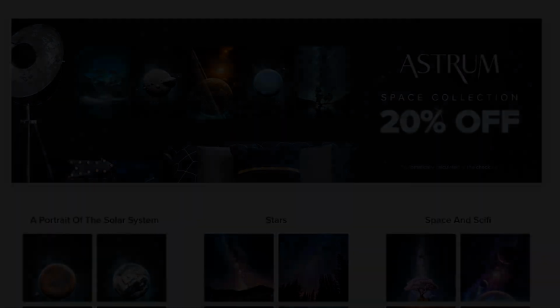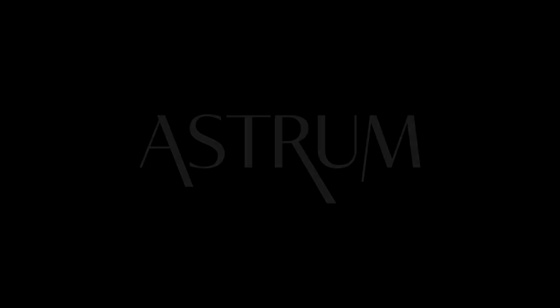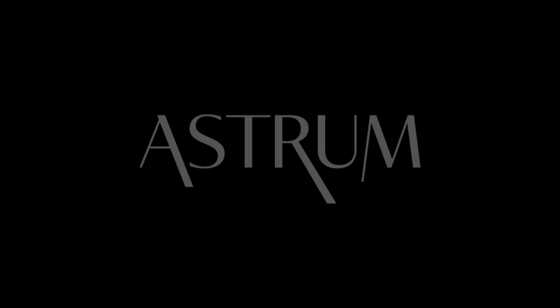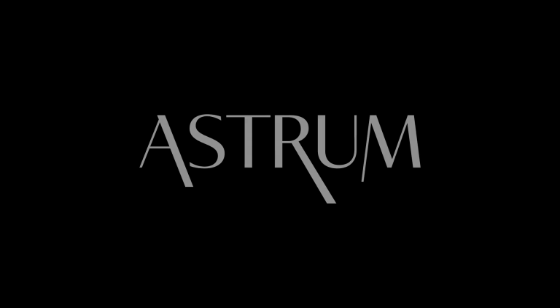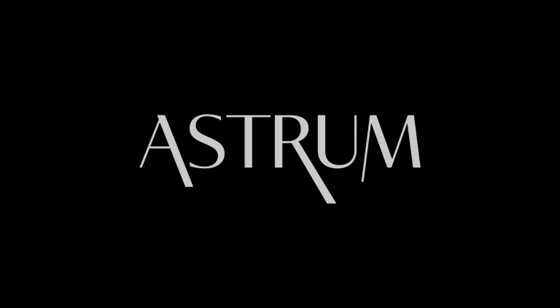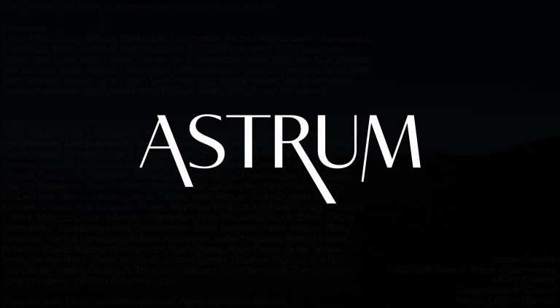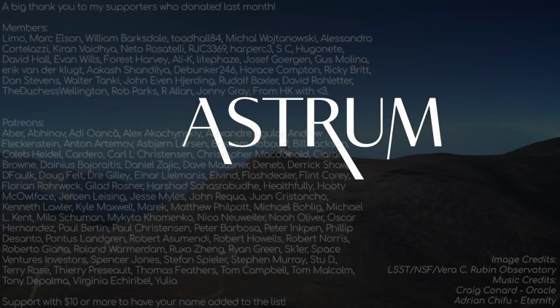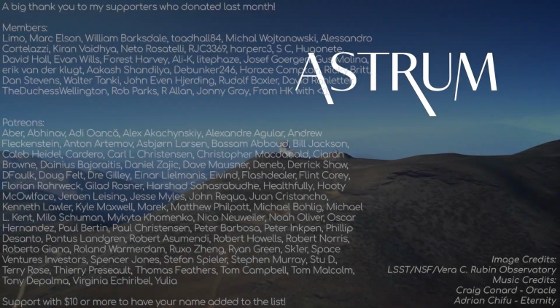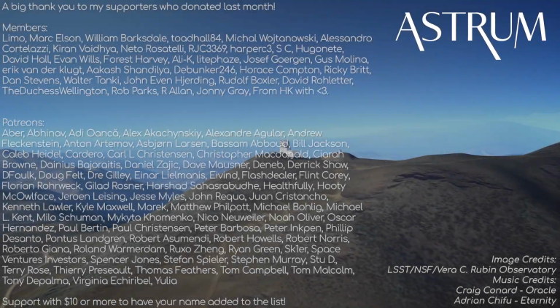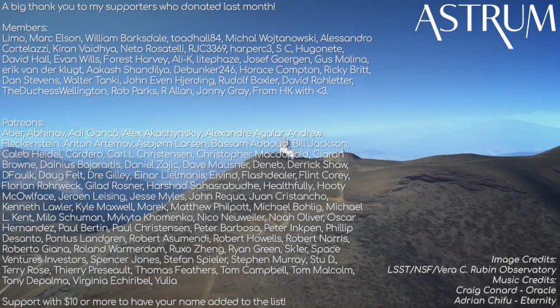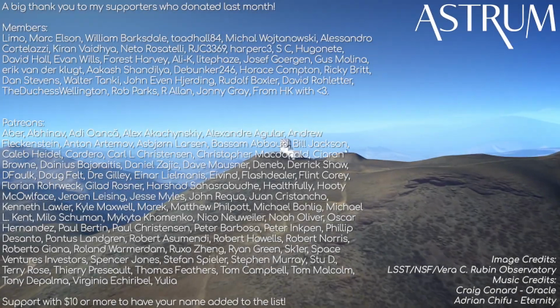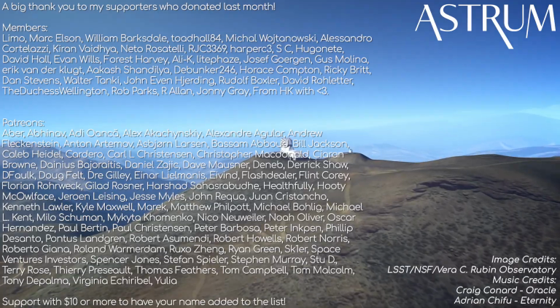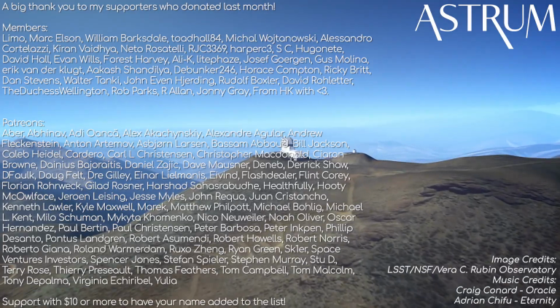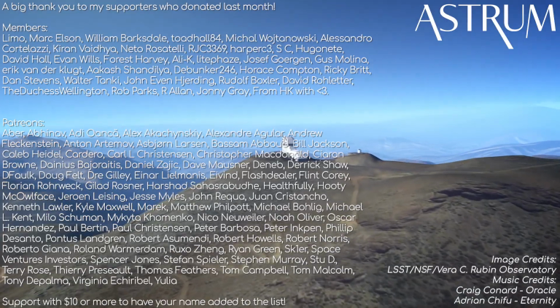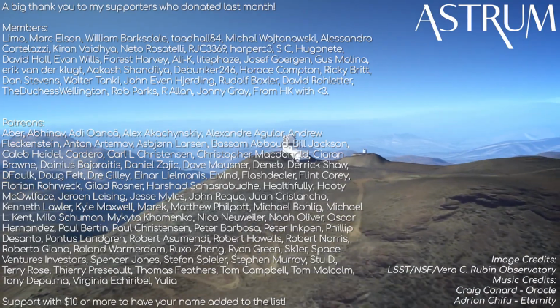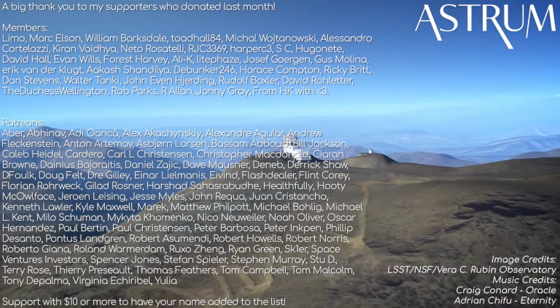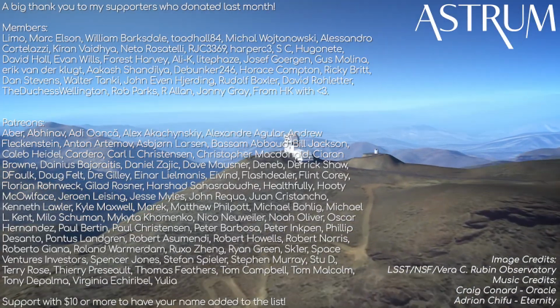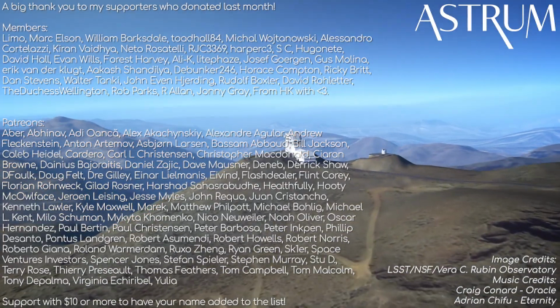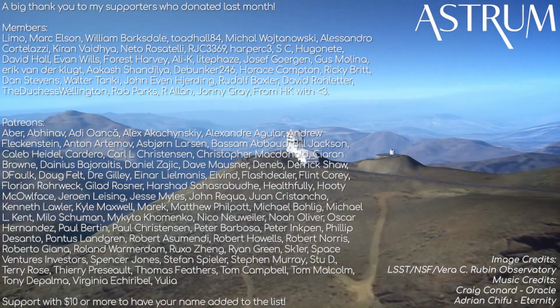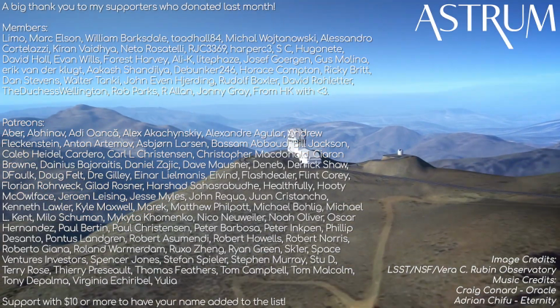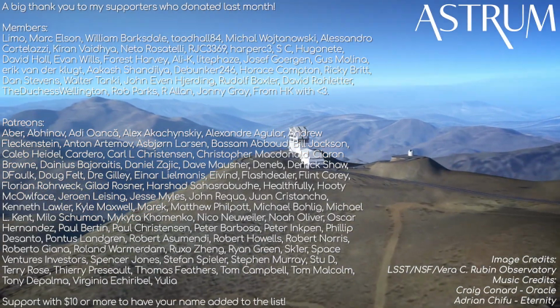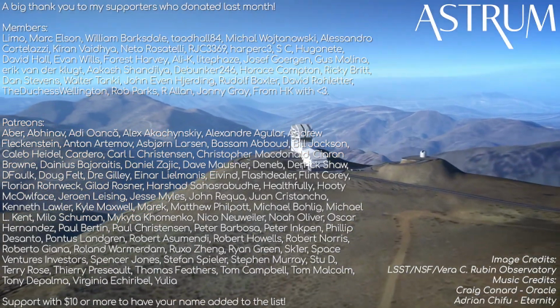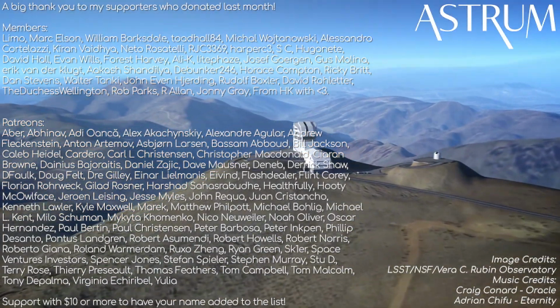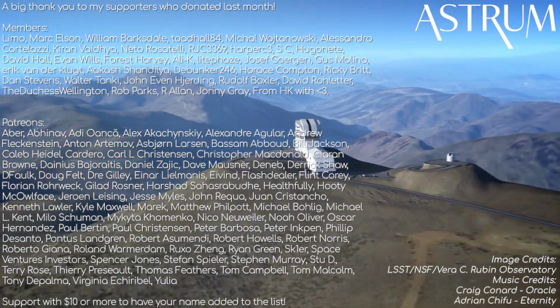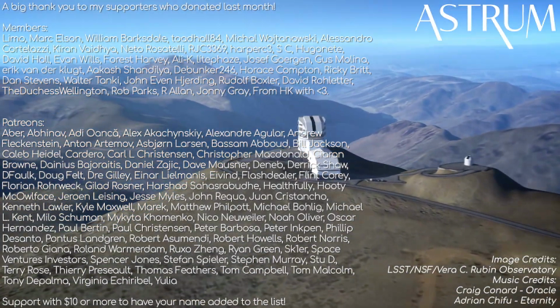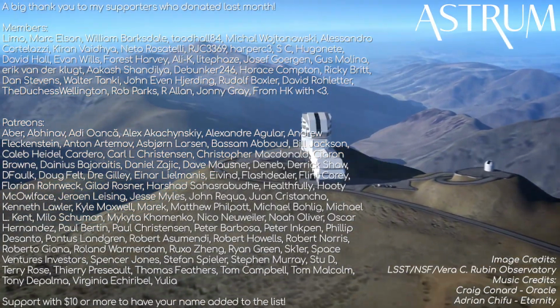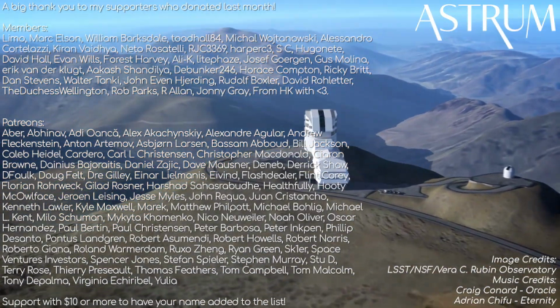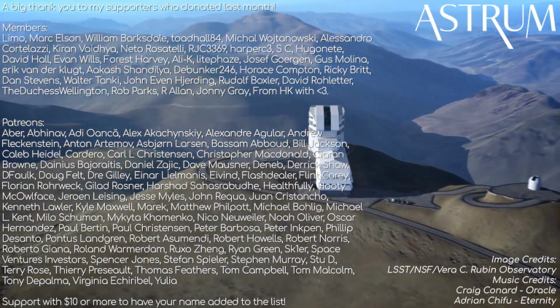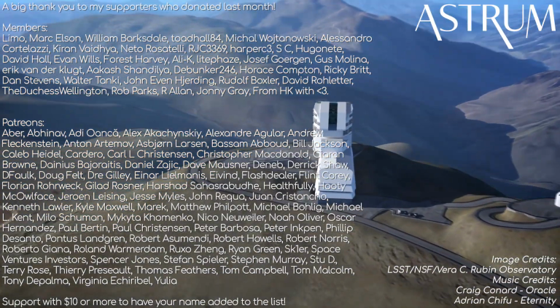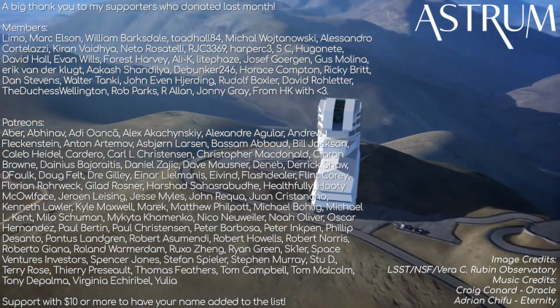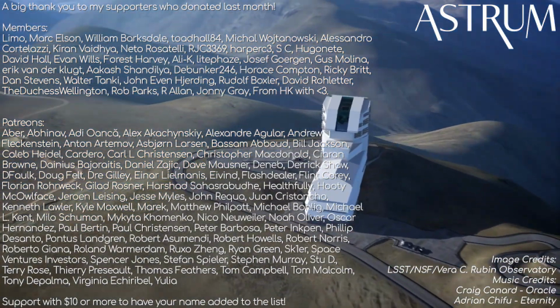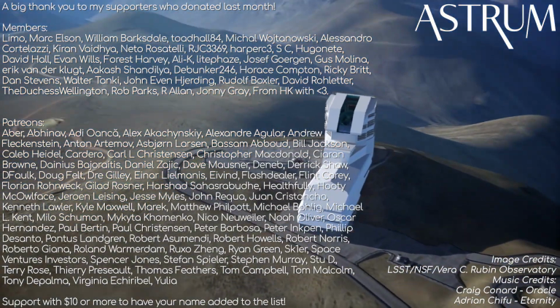A big thank you as well to my patrons and members — your support means a great deal. All the best, and see you next time.